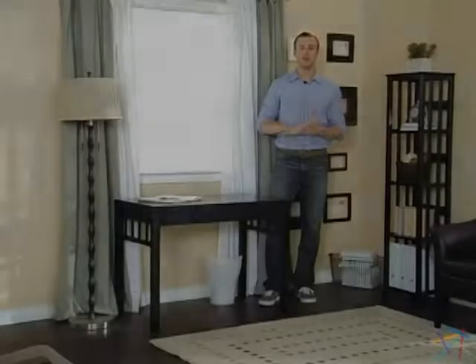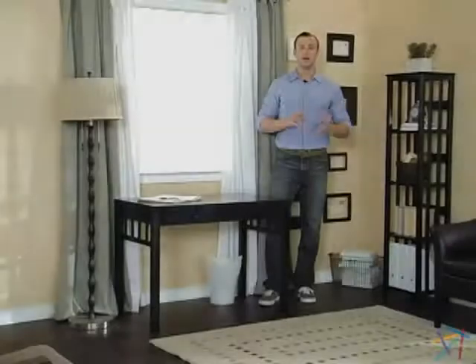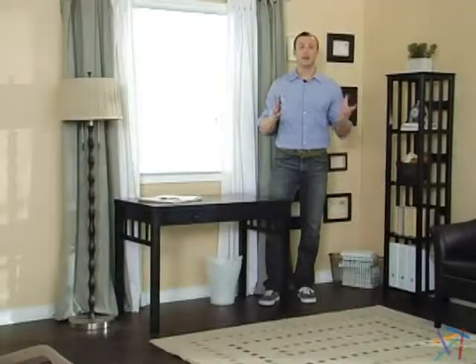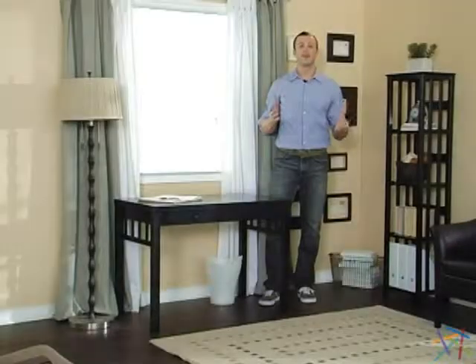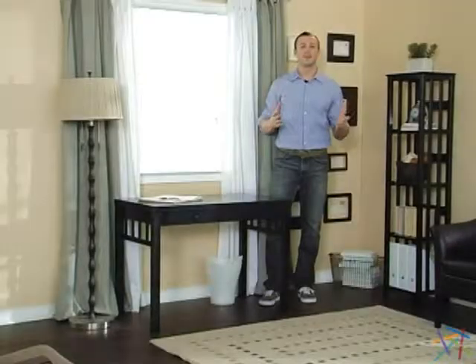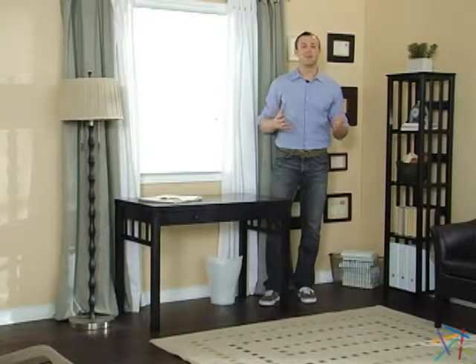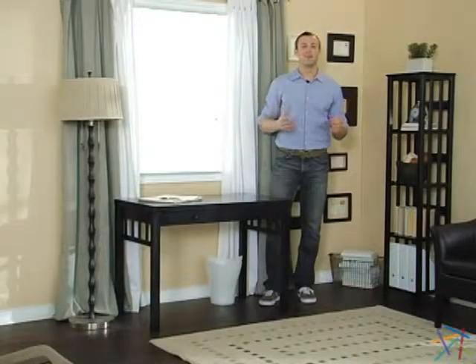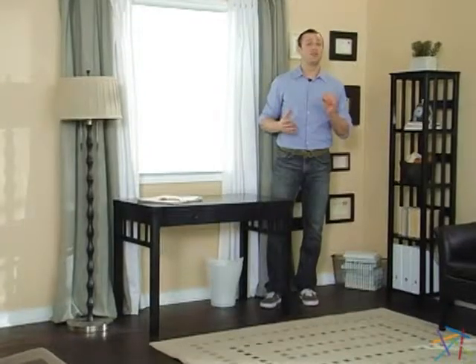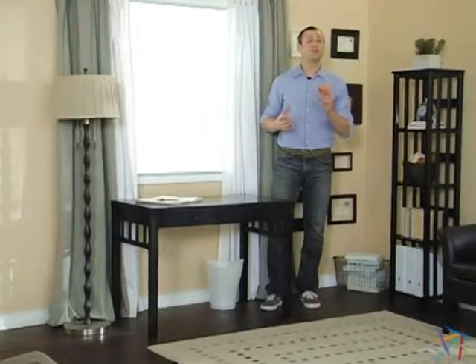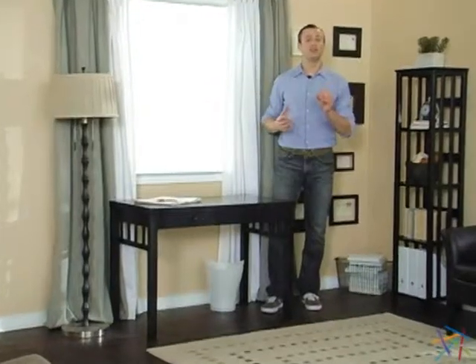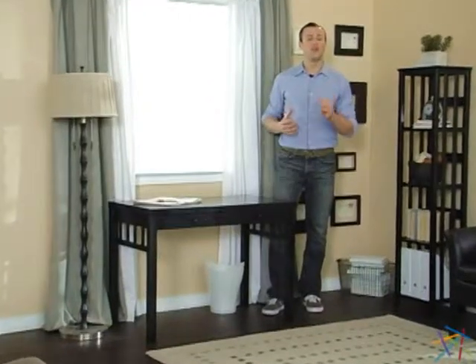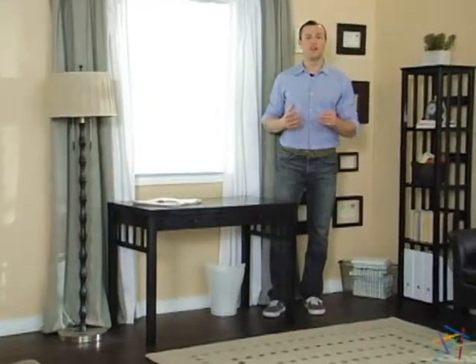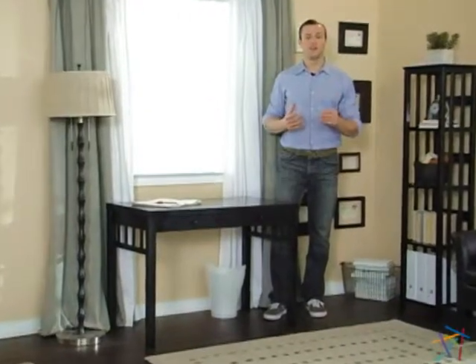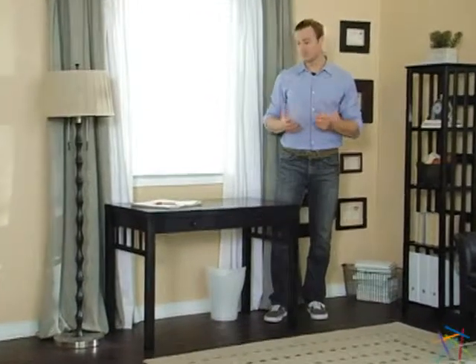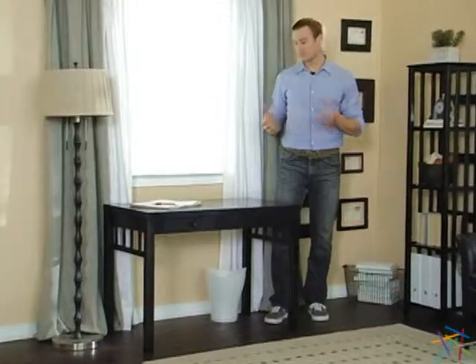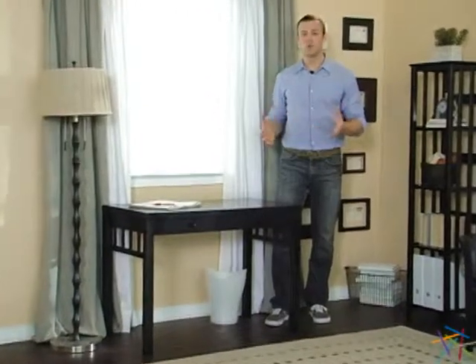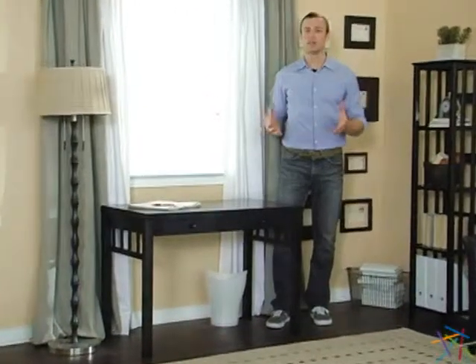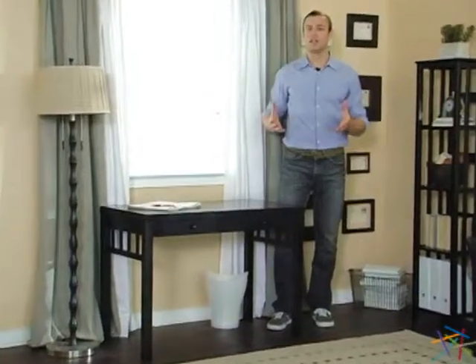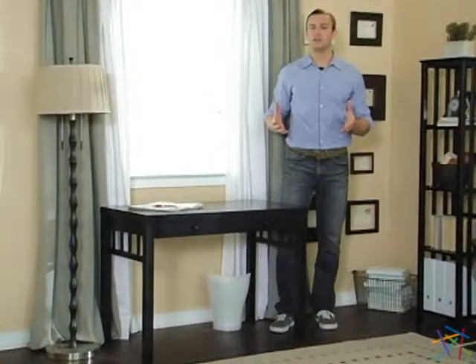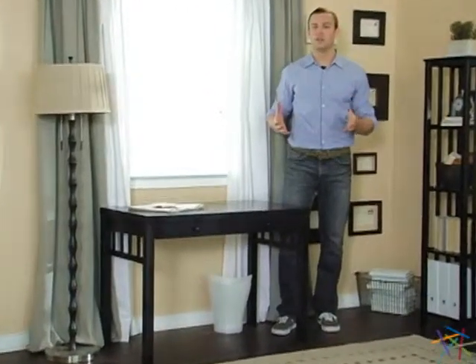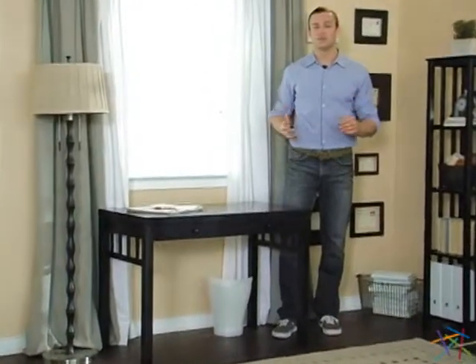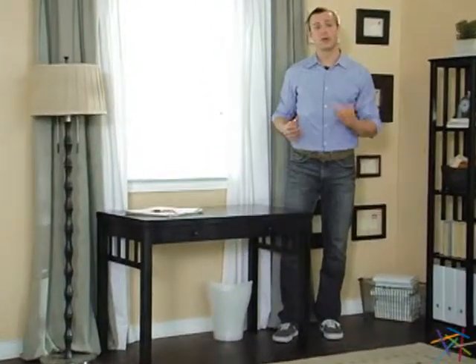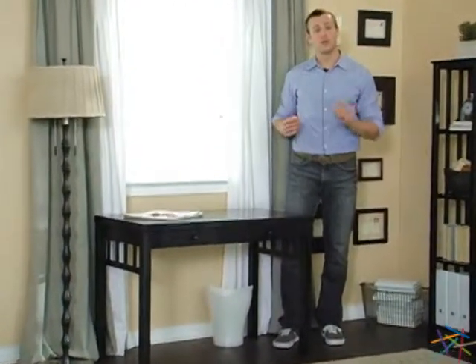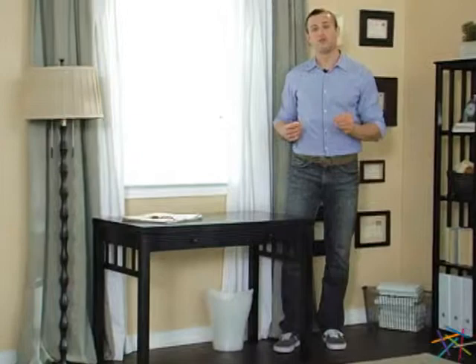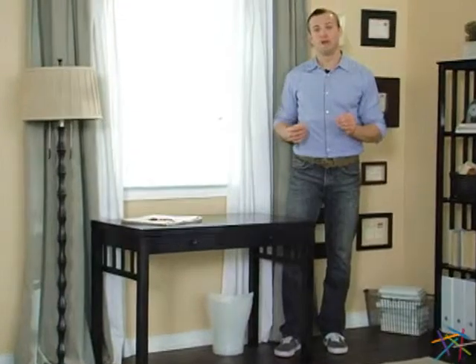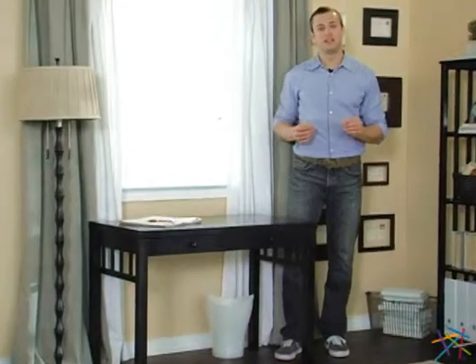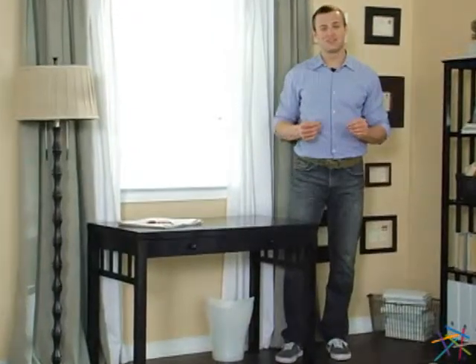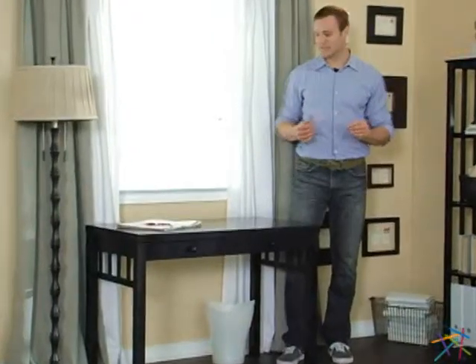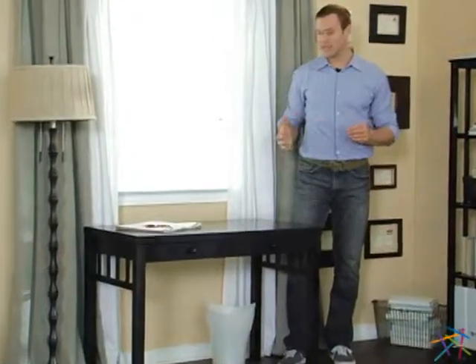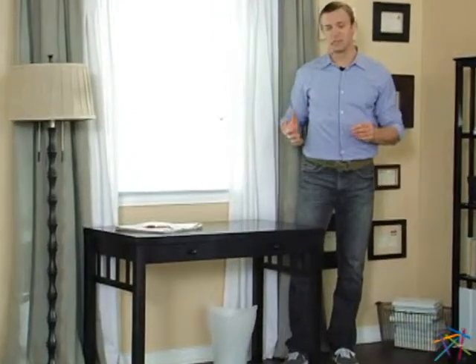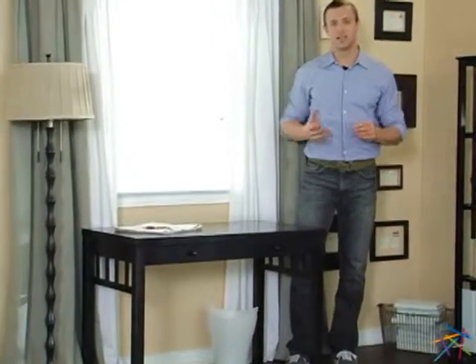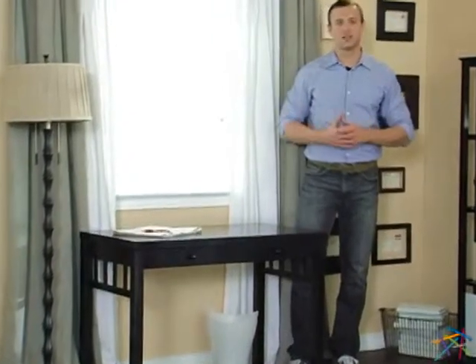Hi, I'm Nick. Whether you're looking to get organized or set up a workstation, the small mission writing desk is an ideal selection.